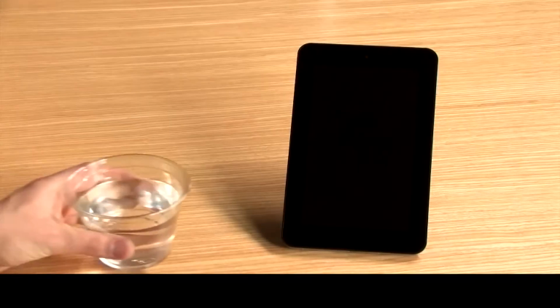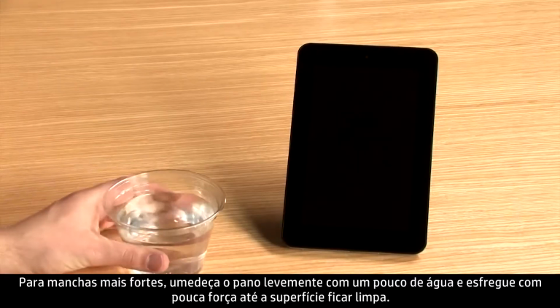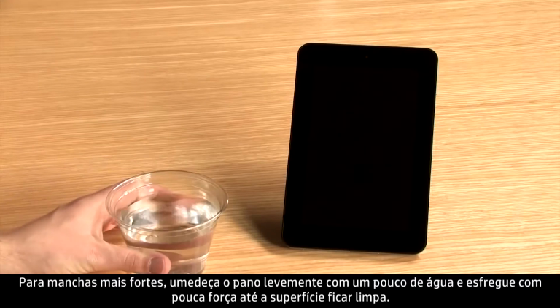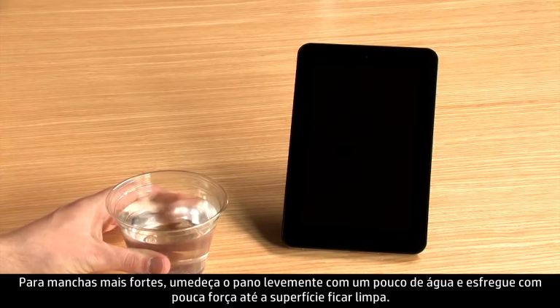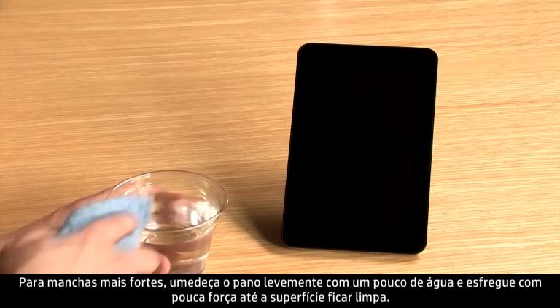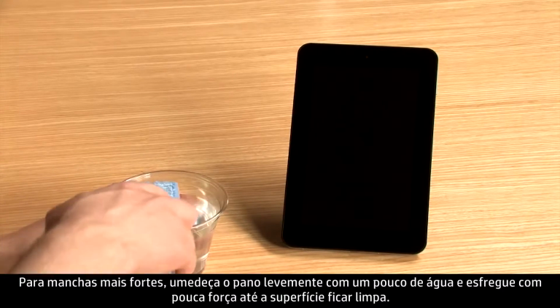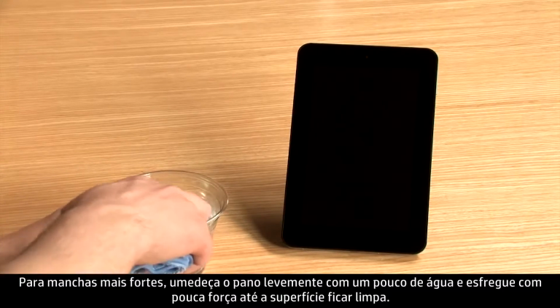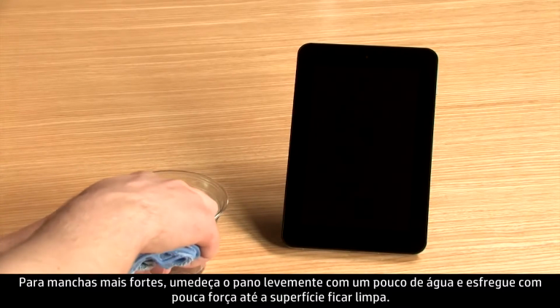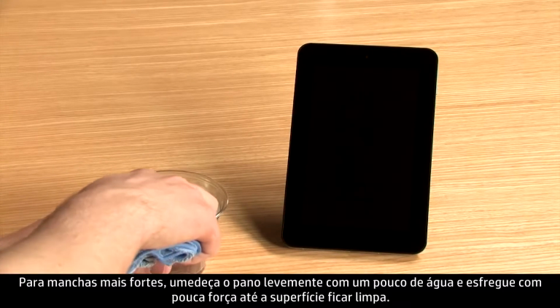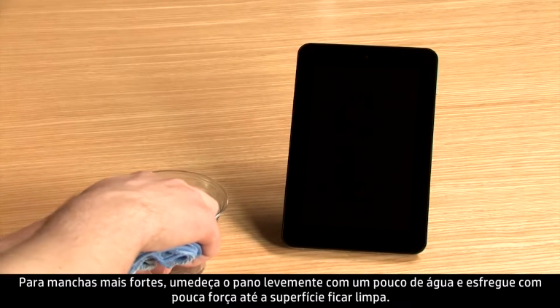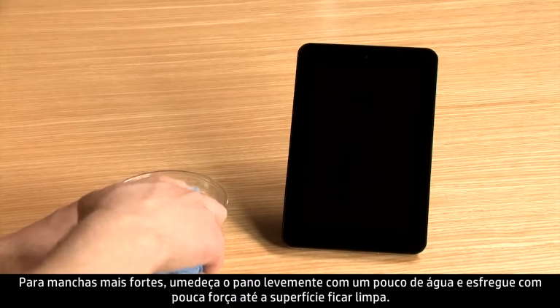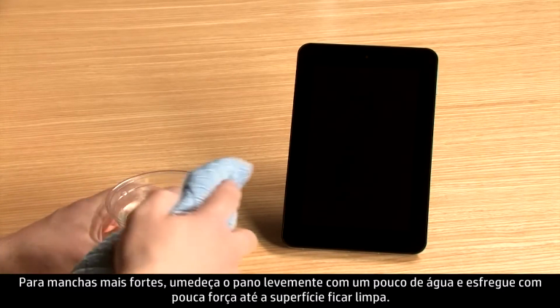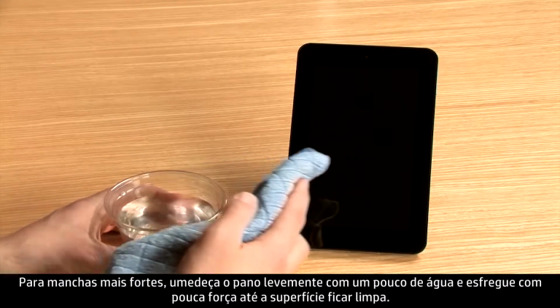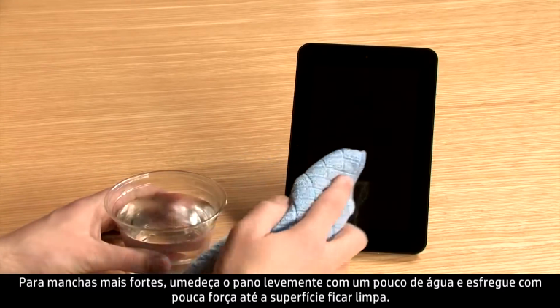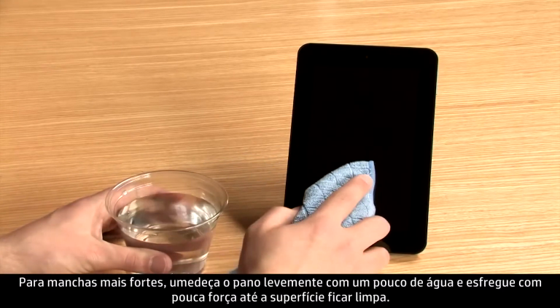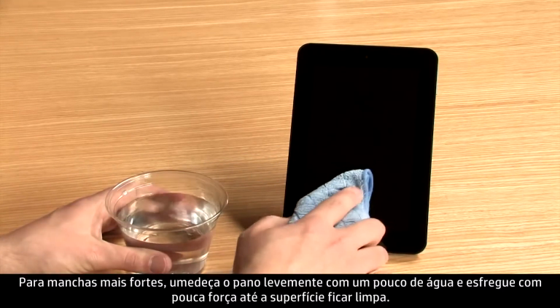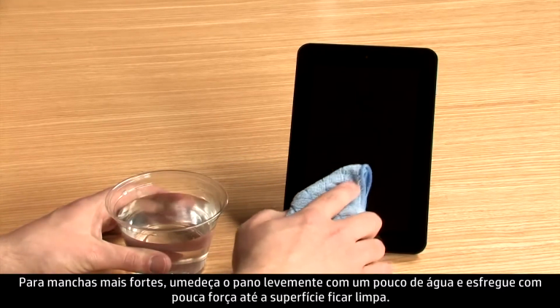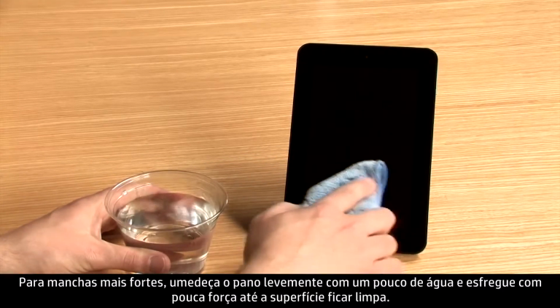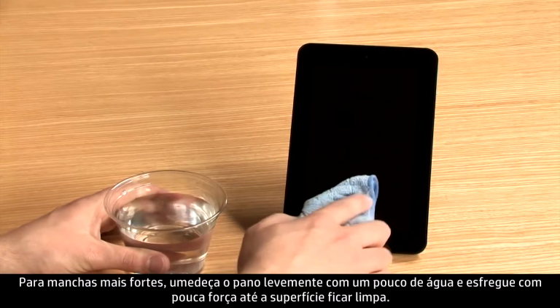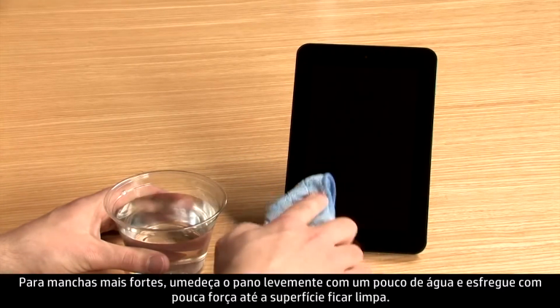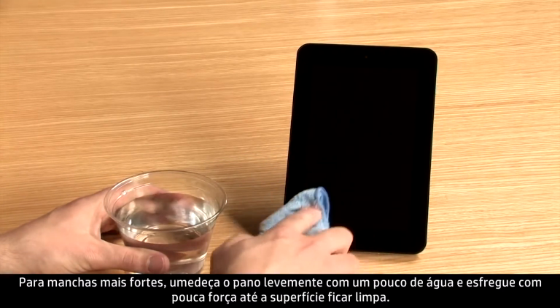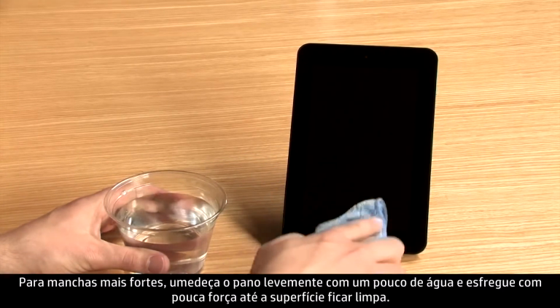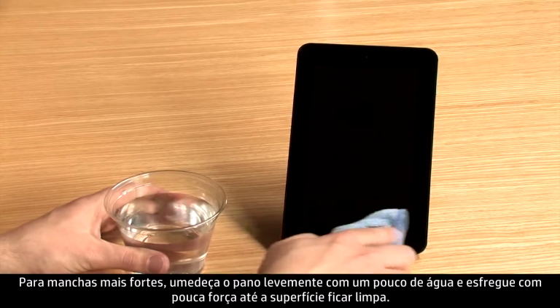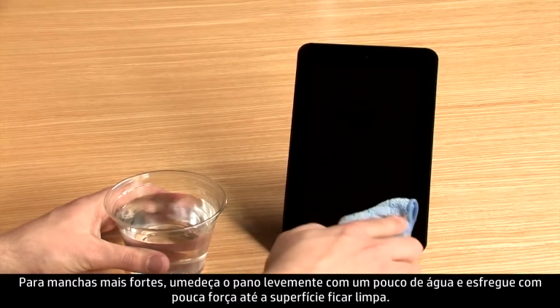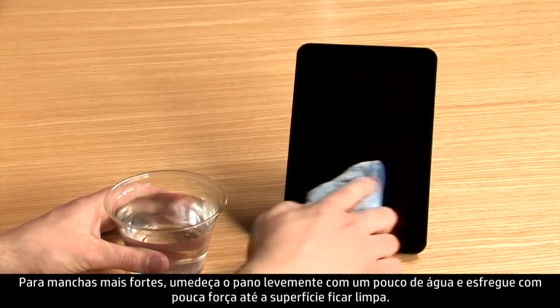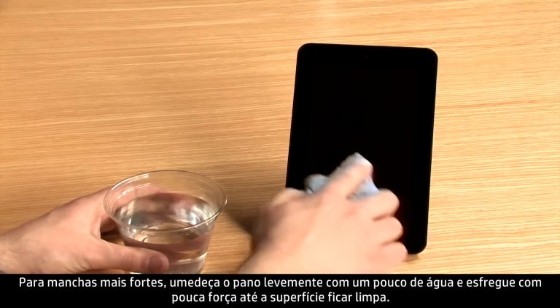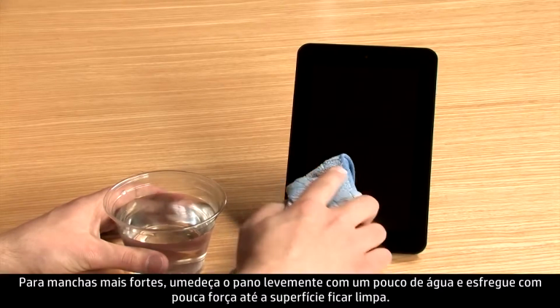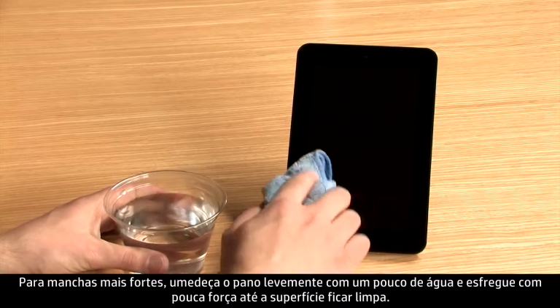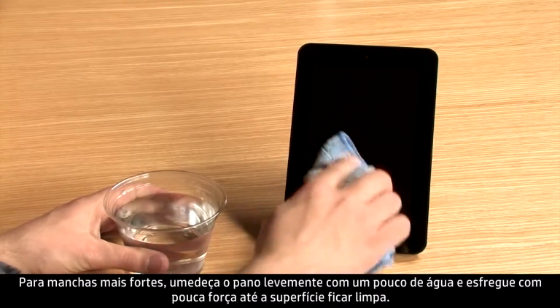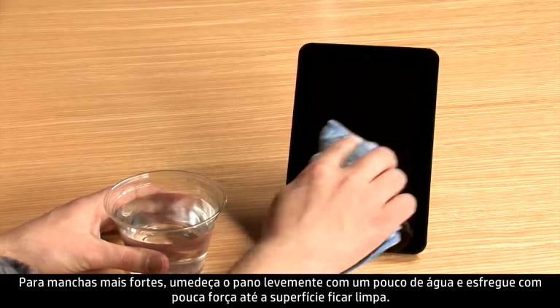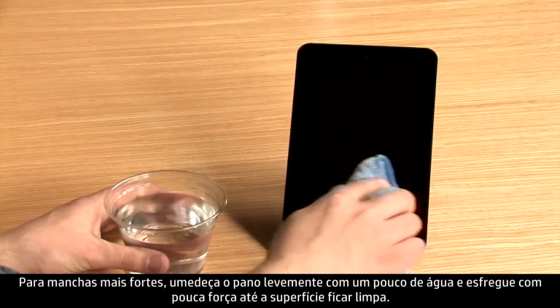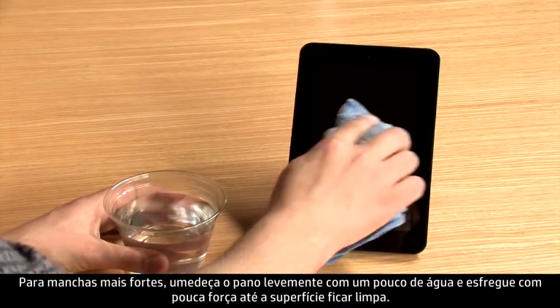For tougher spots, dampen your cloth slightly with a little water and rub gently until the surface is clean.